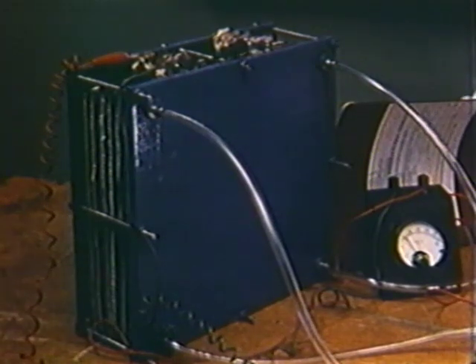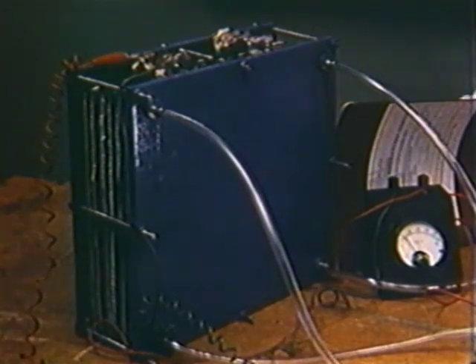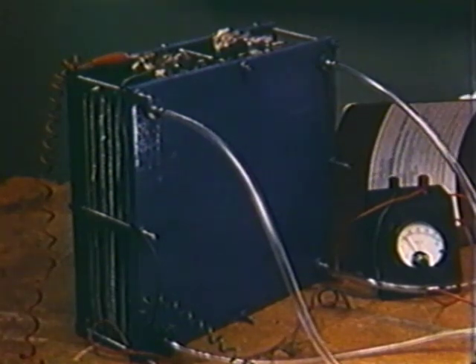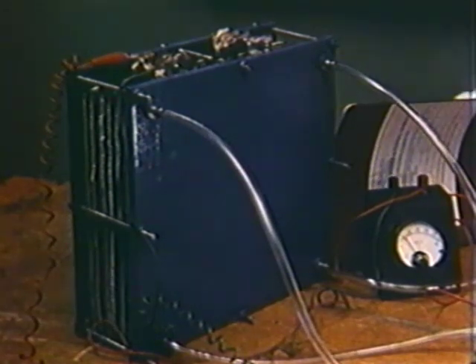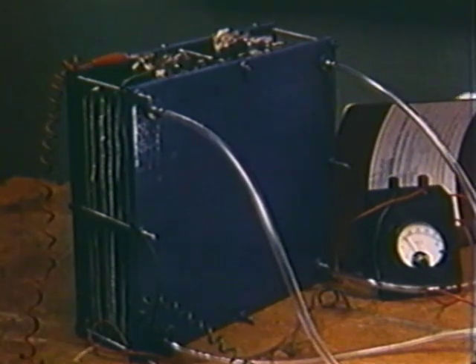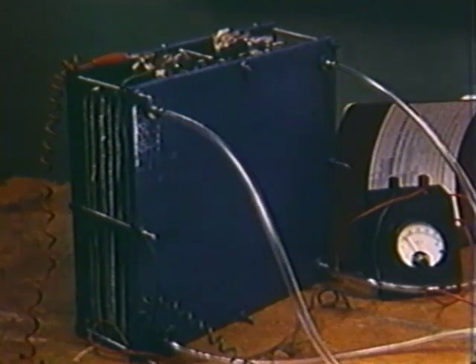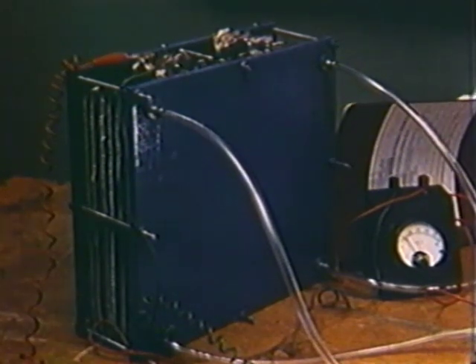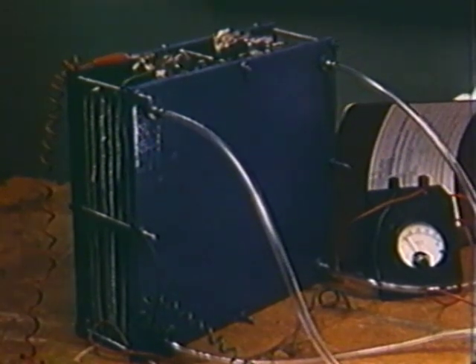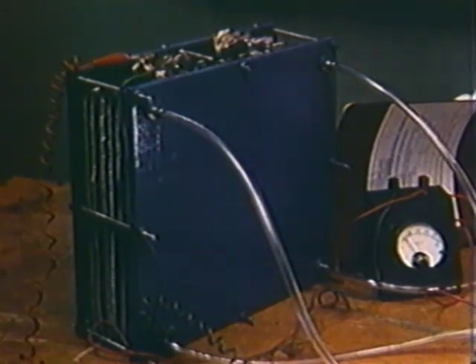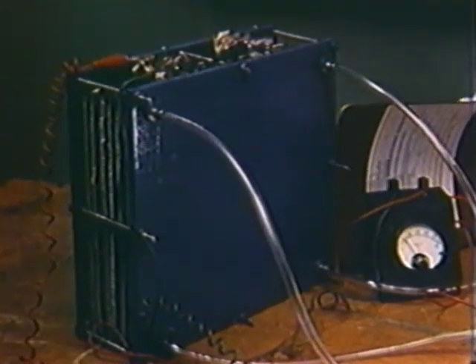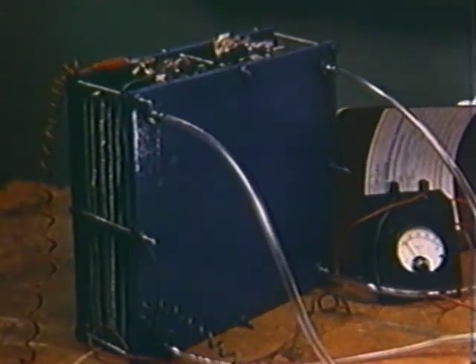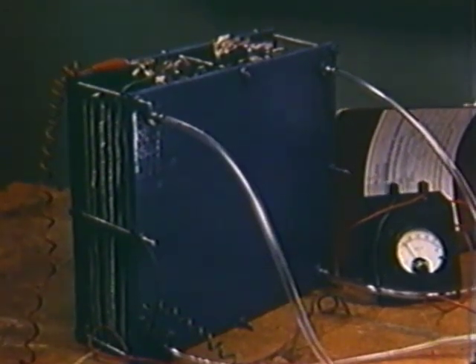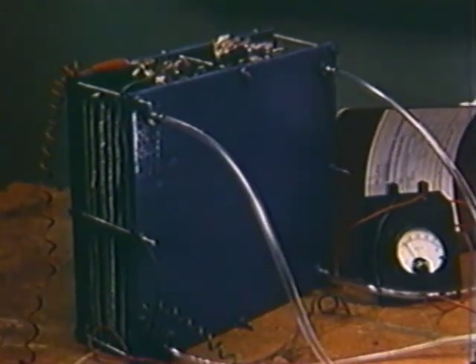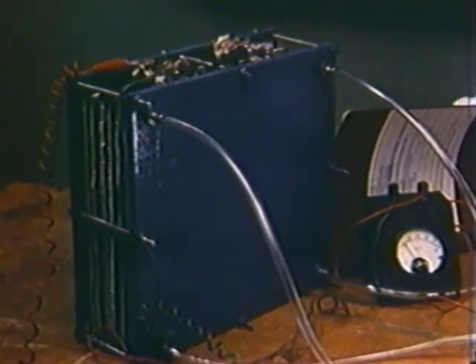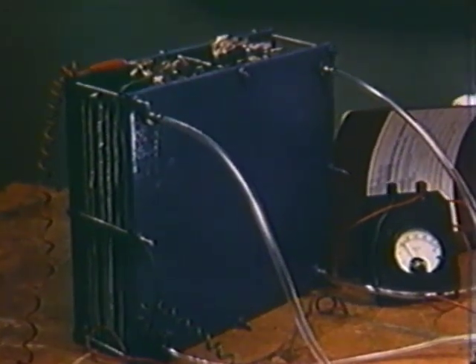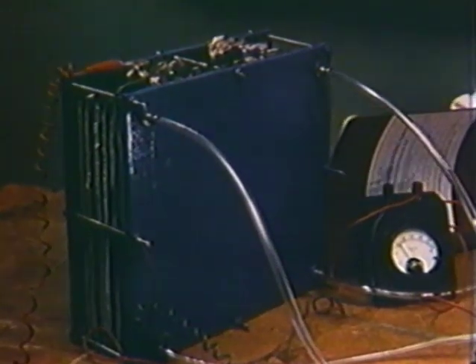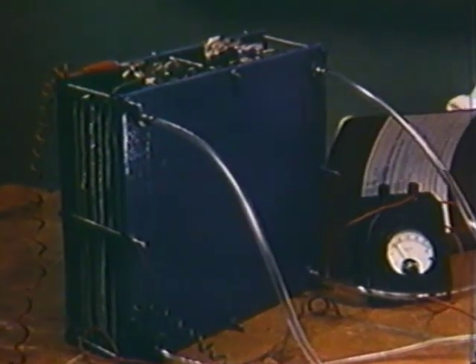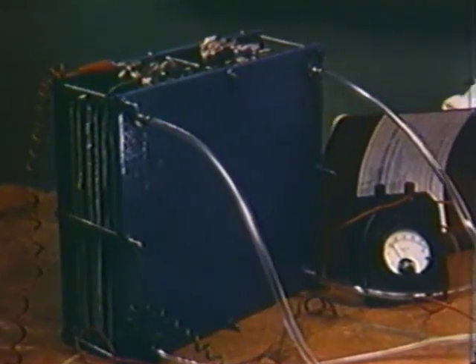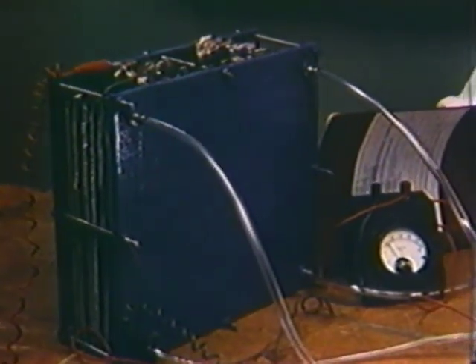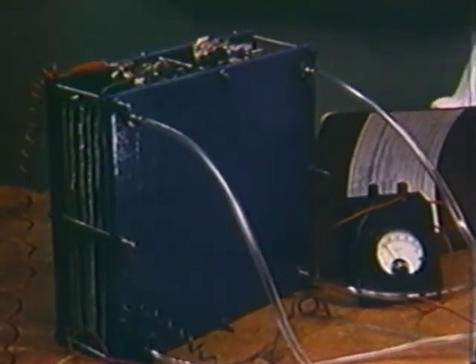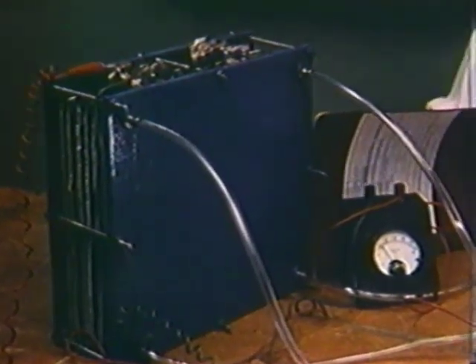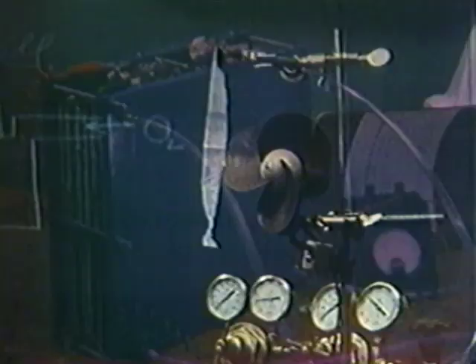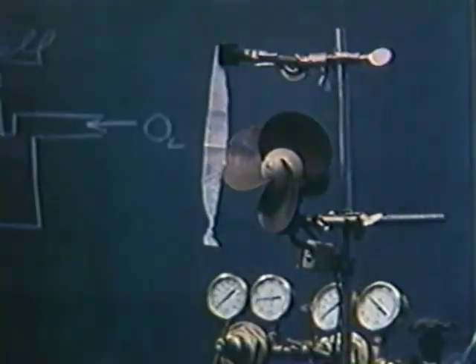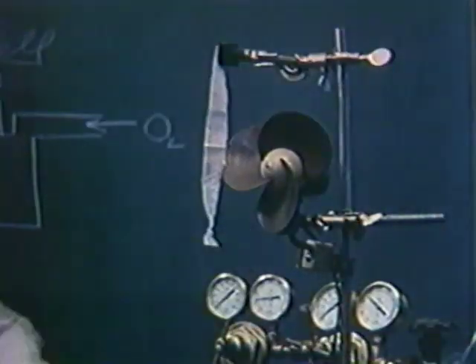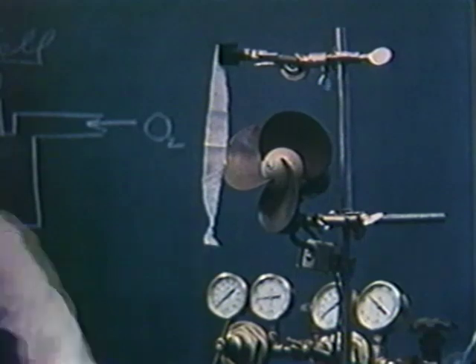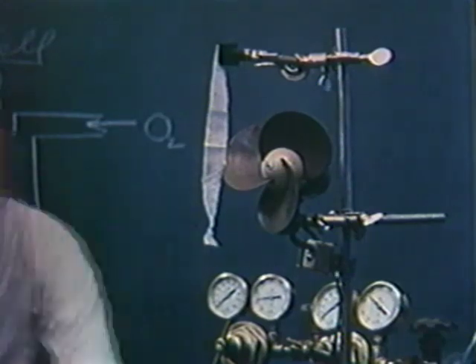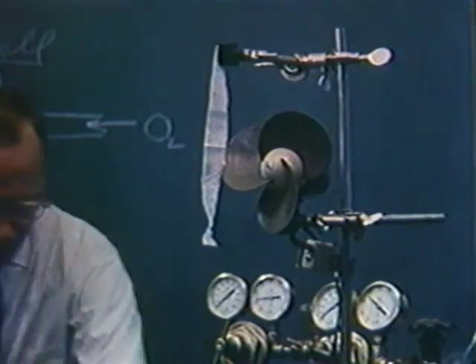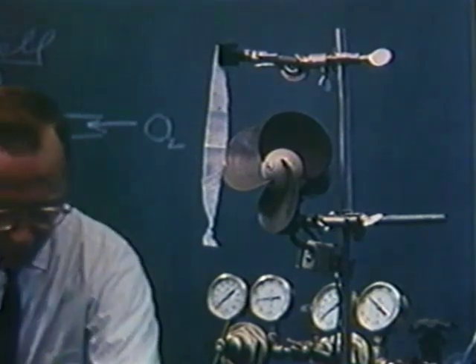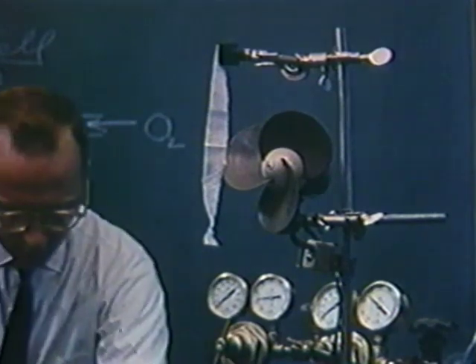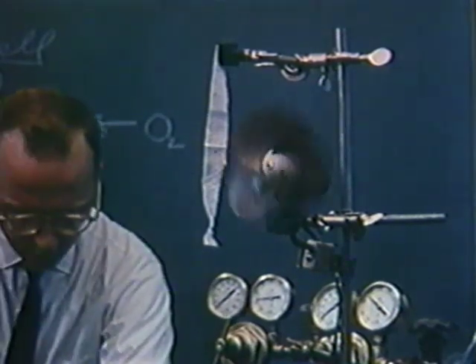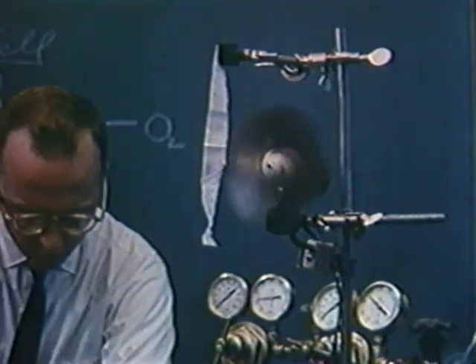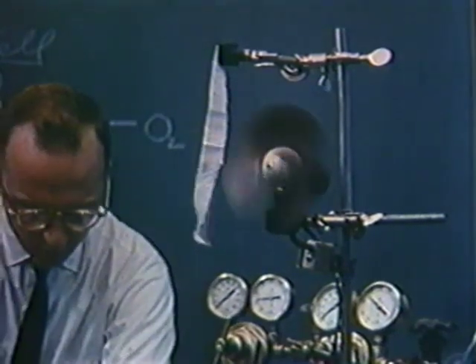If the reaction is controlled, it produces an electric current — in this case, enough to power a fan motor.